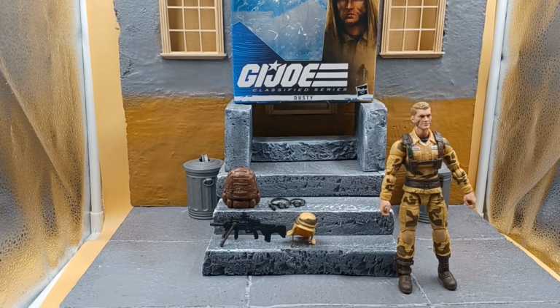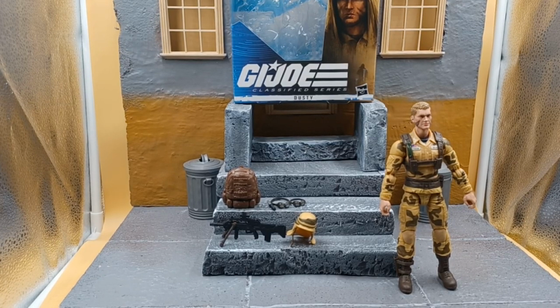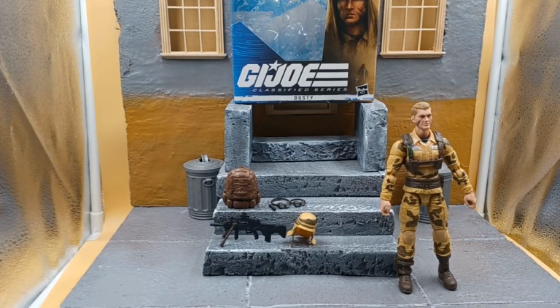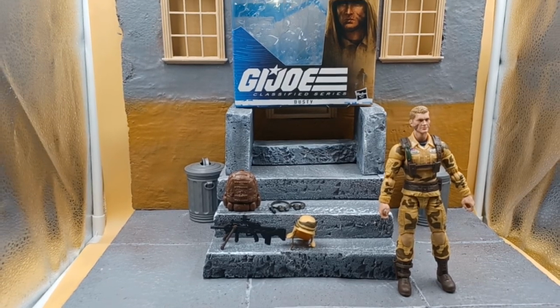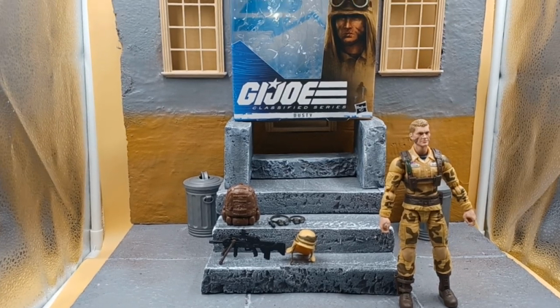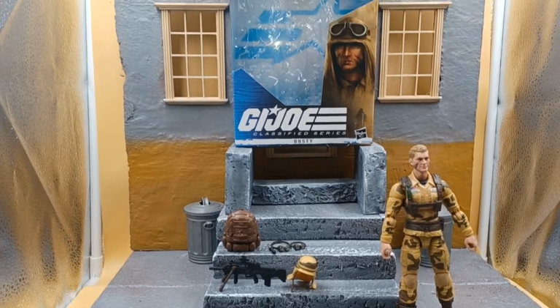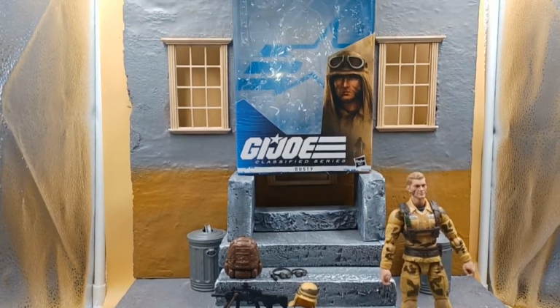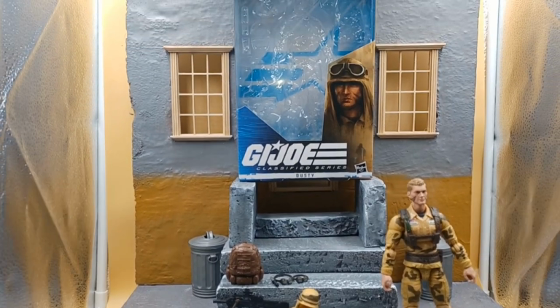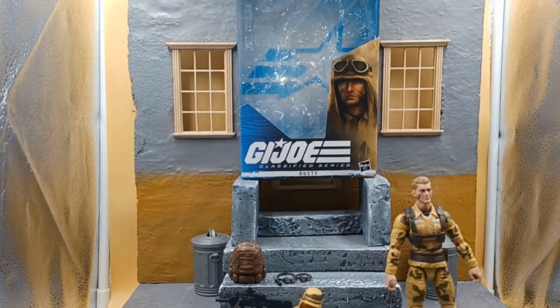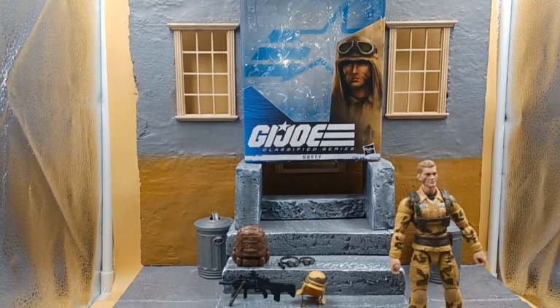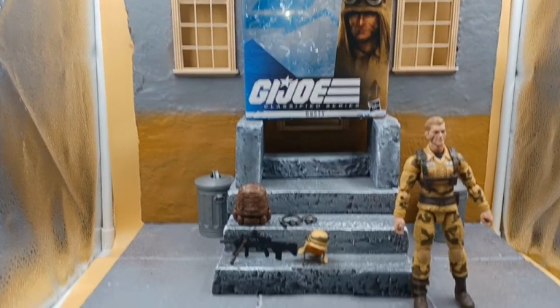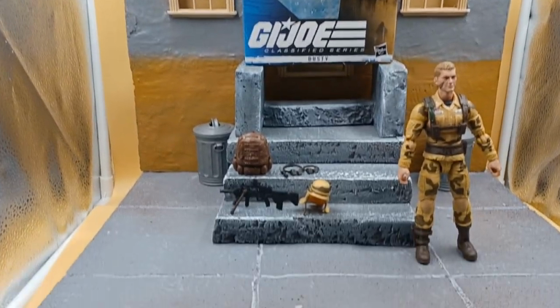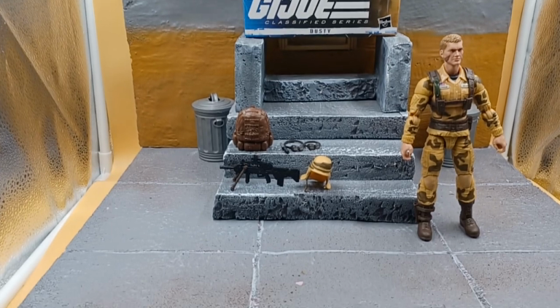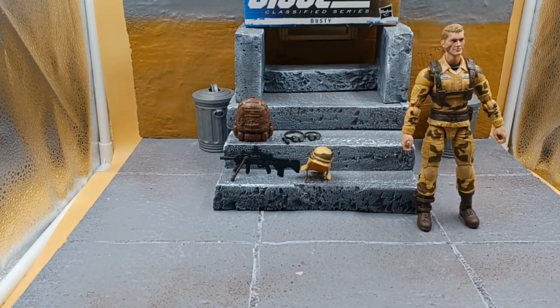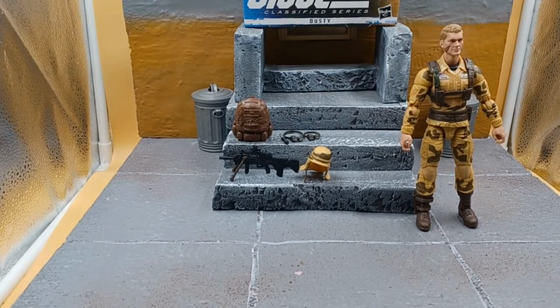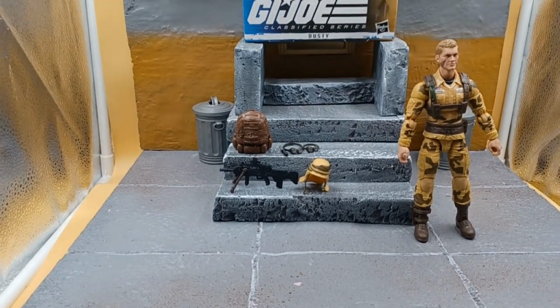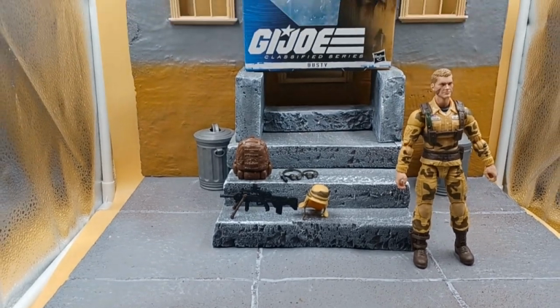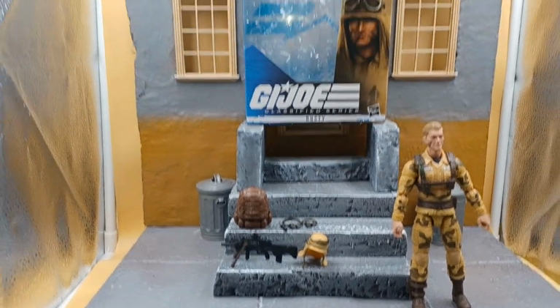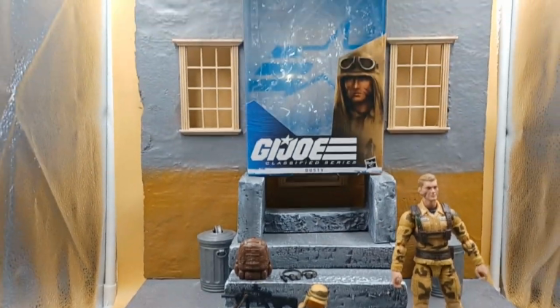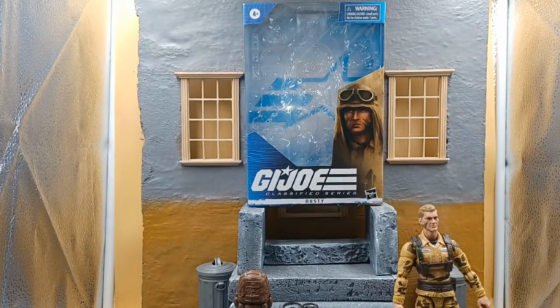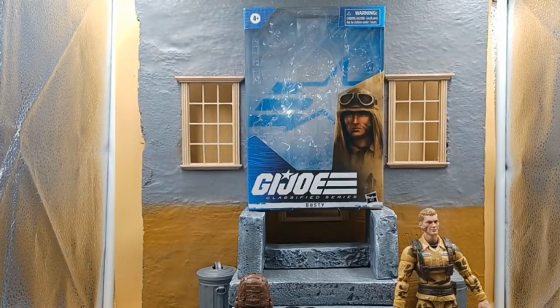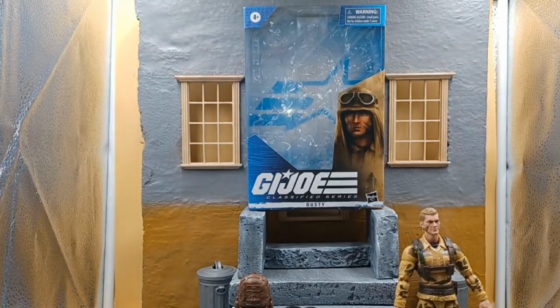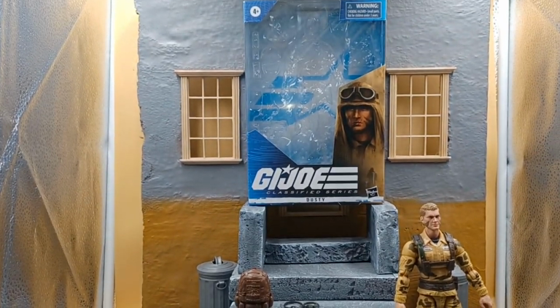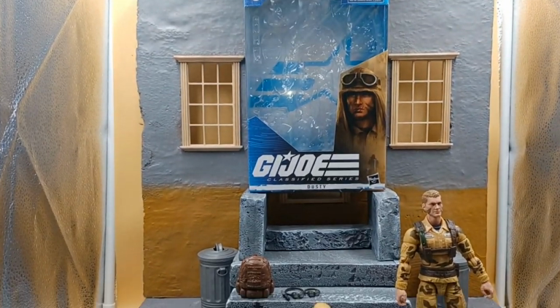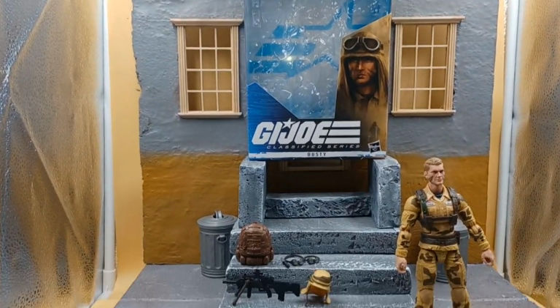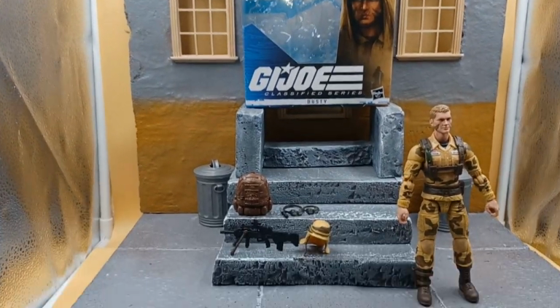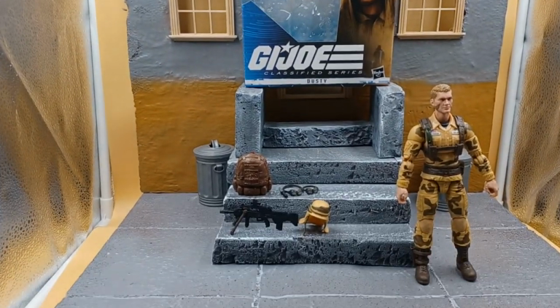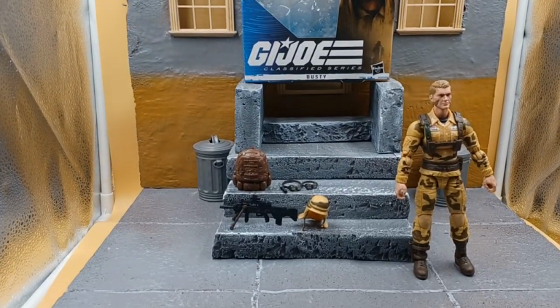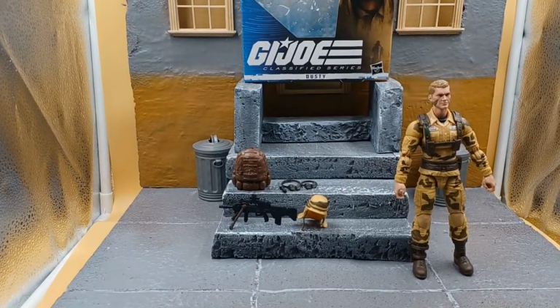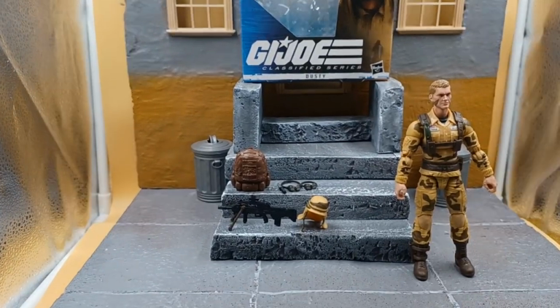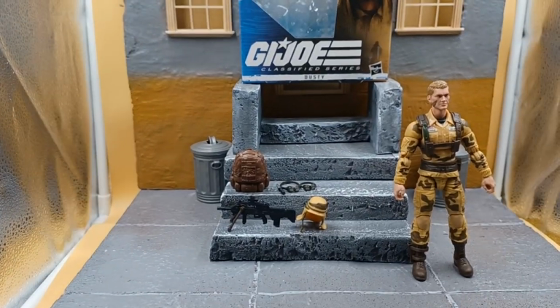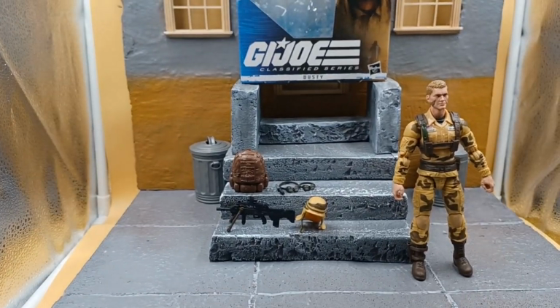We back at it with another action figure review, baby.